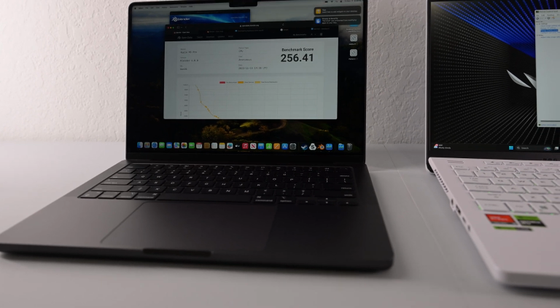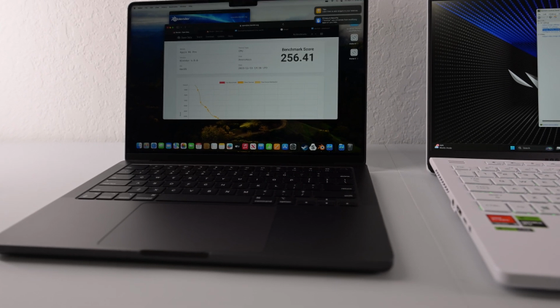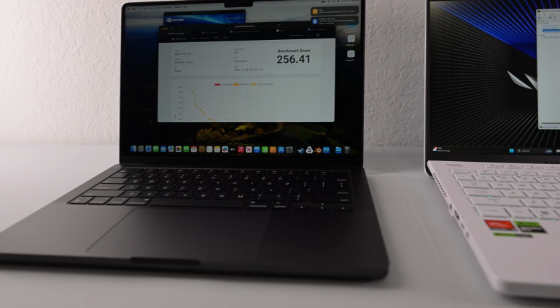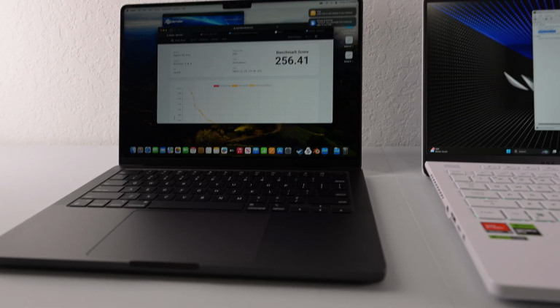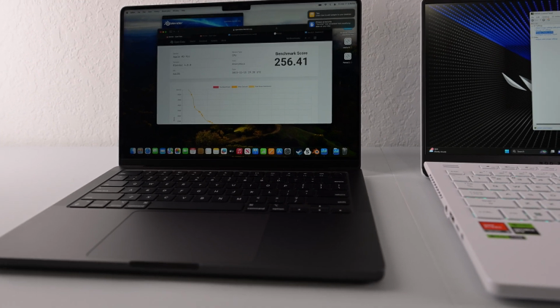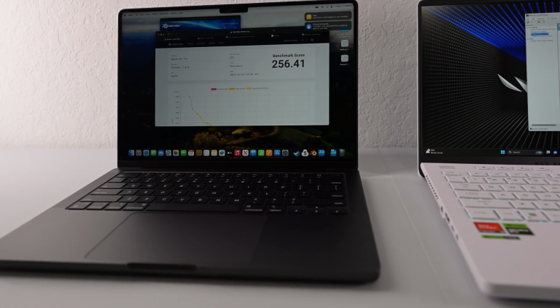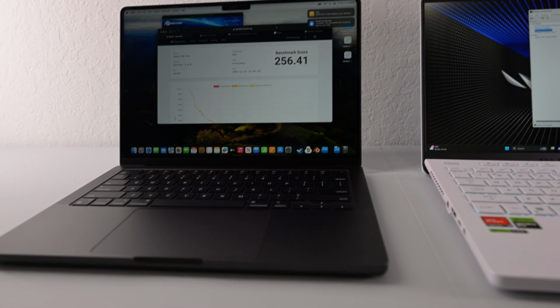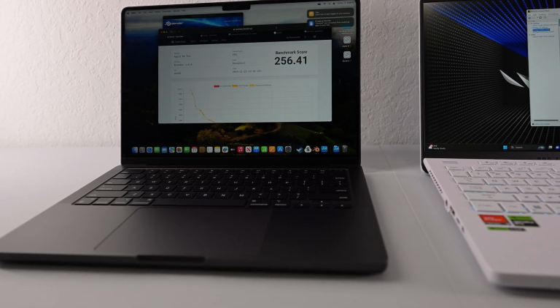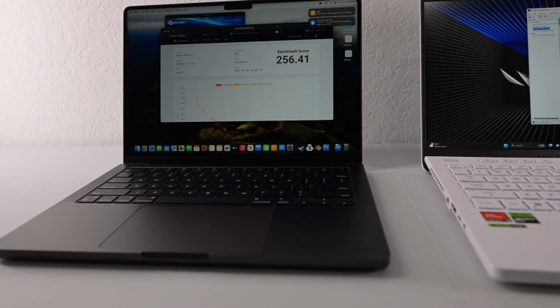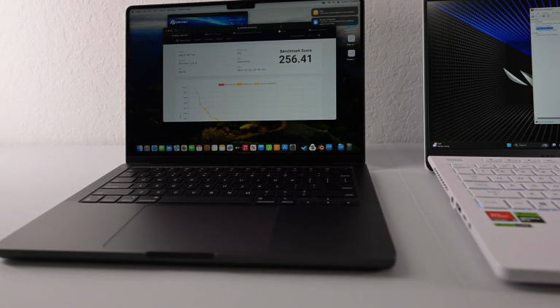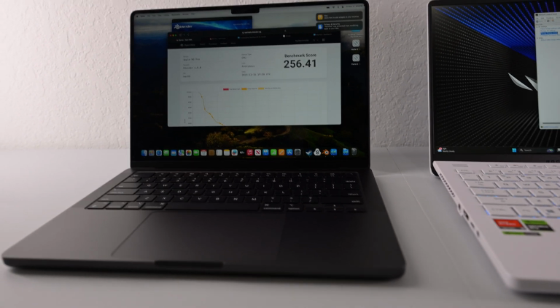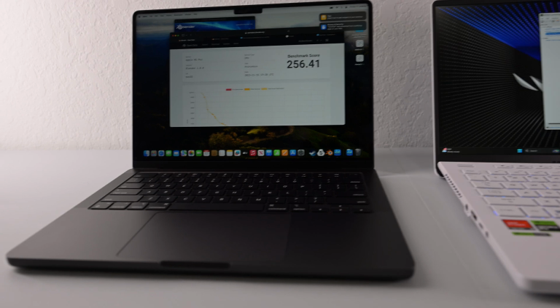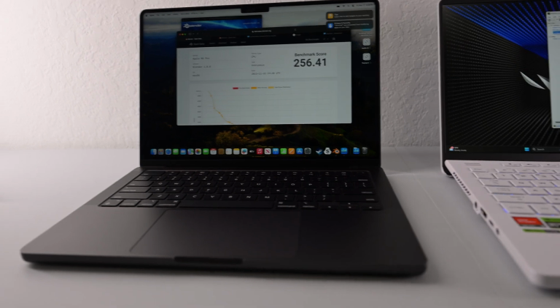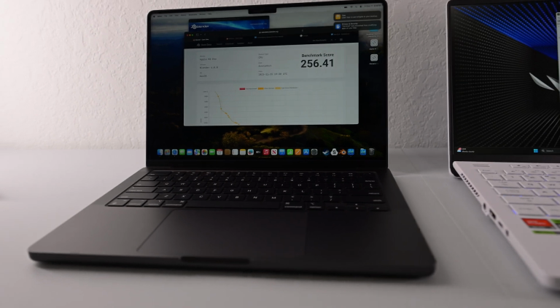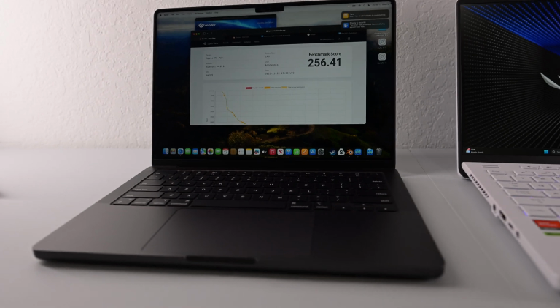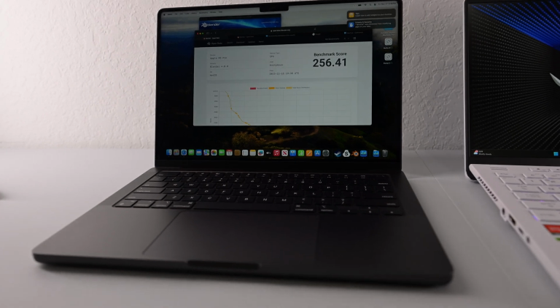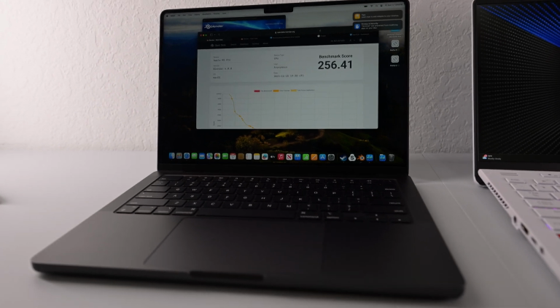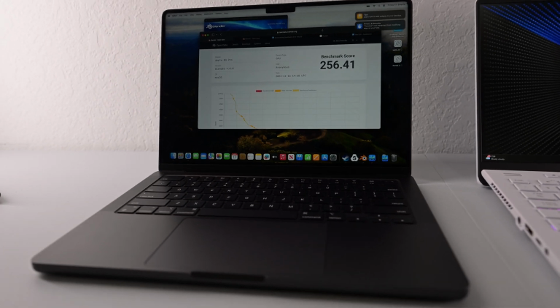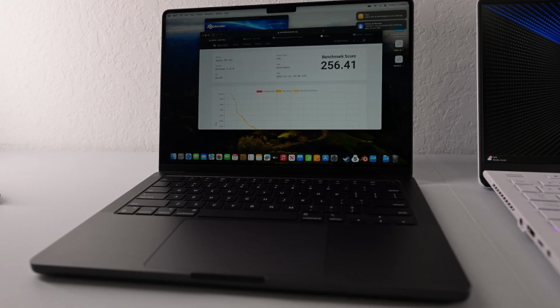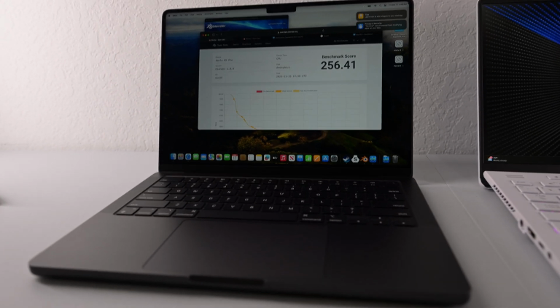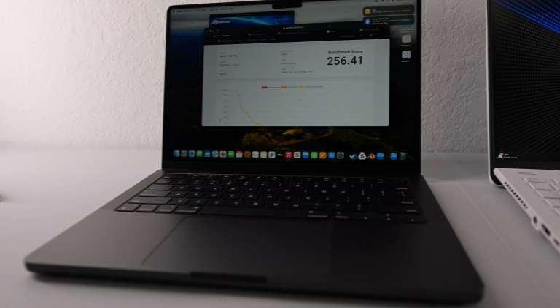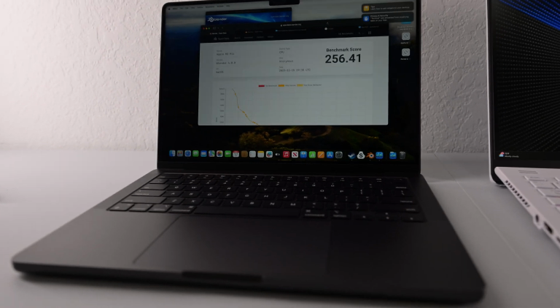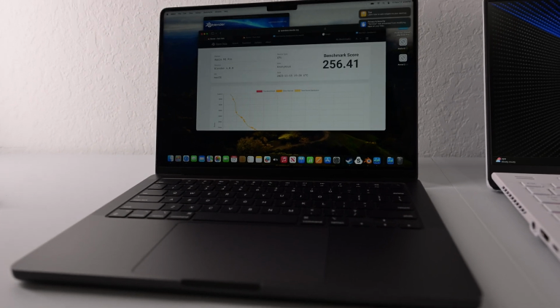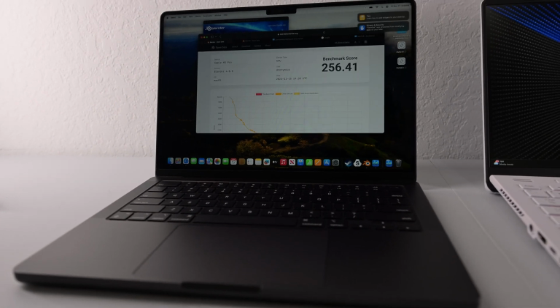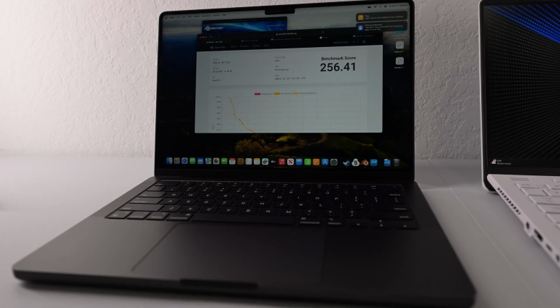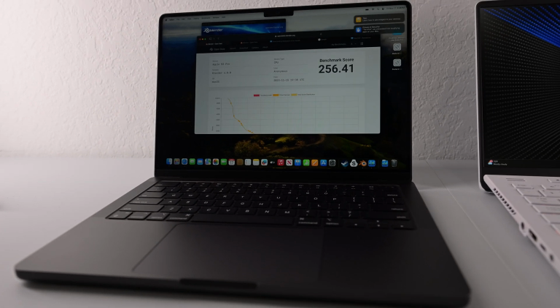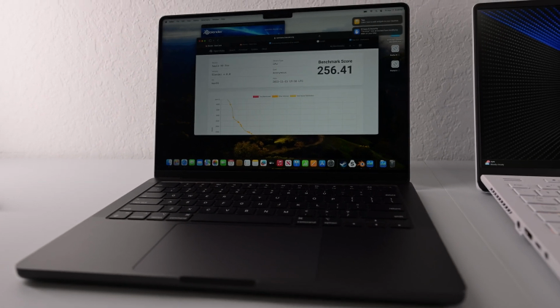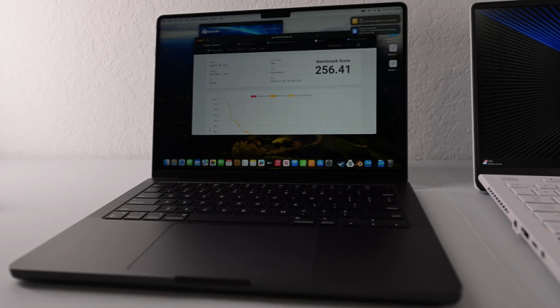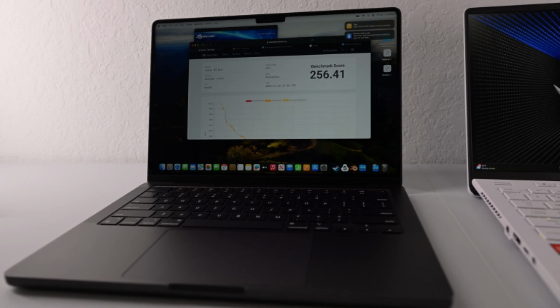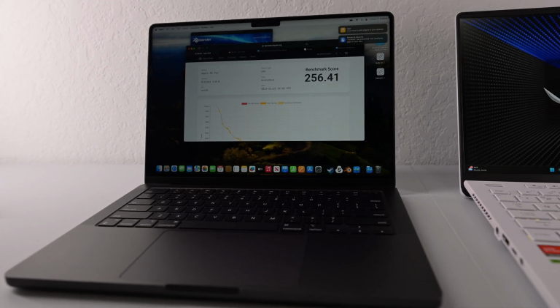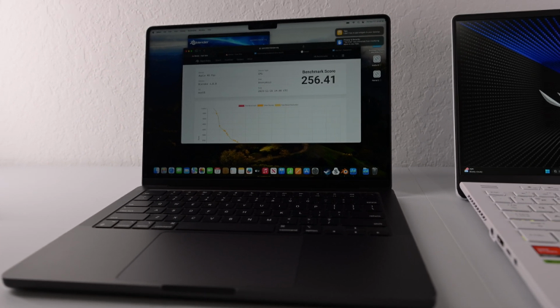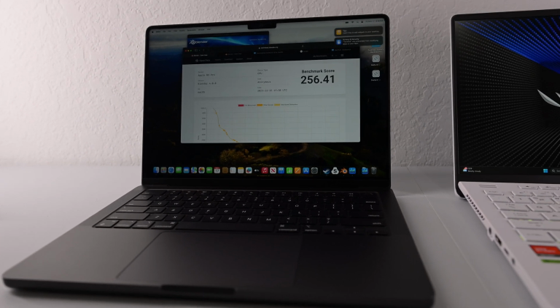When it comes to just being a laptop — not benchmarks, we'll get to those soon — the MacBook just always performs better in that sense.